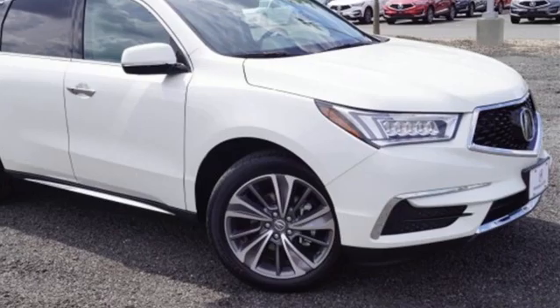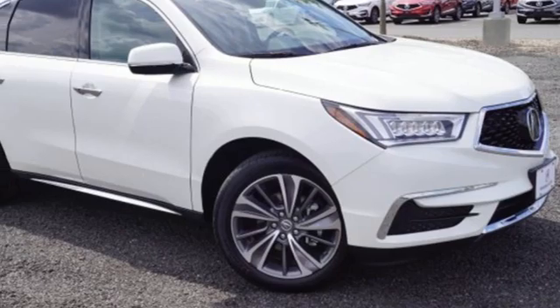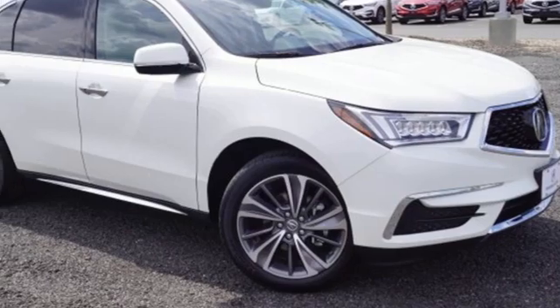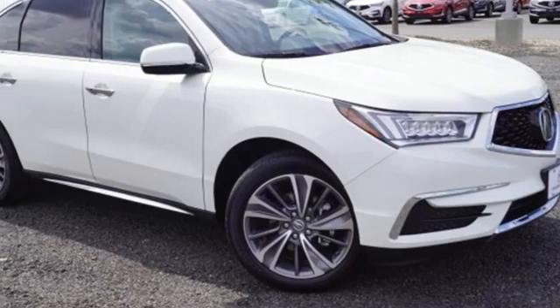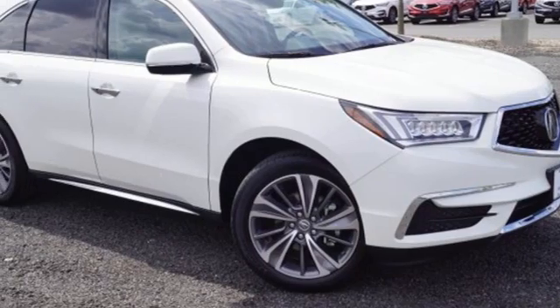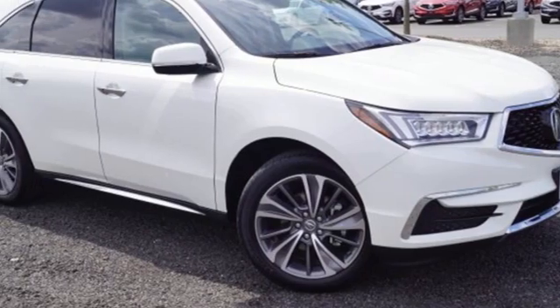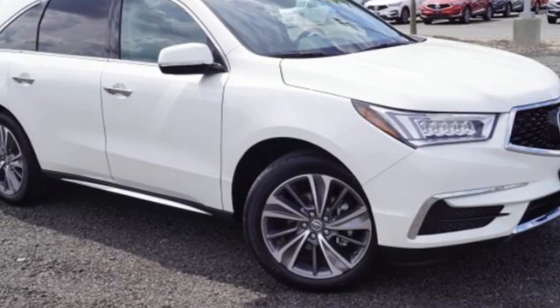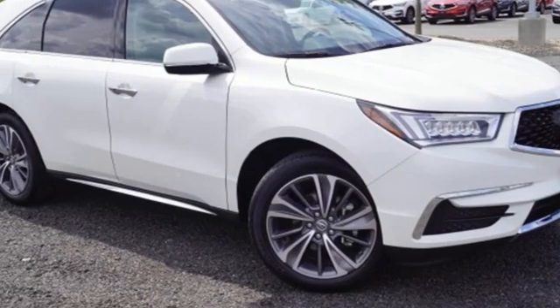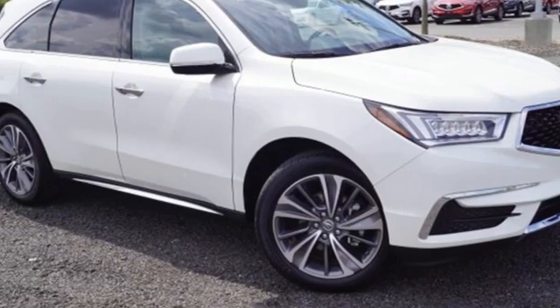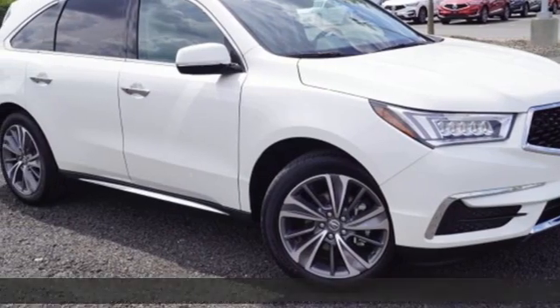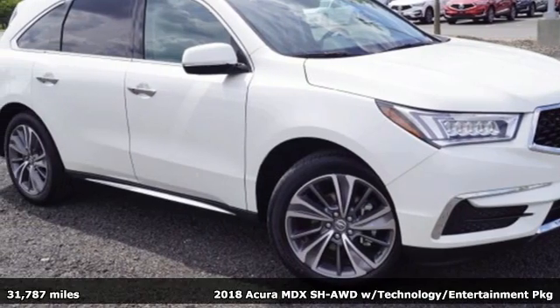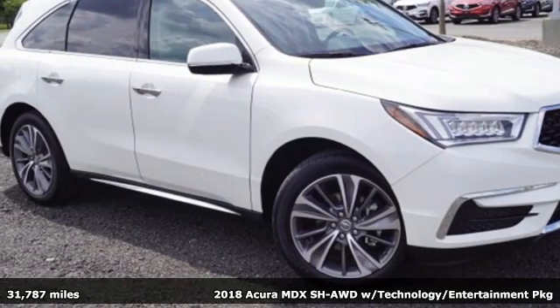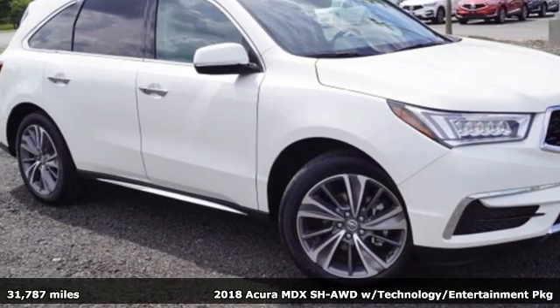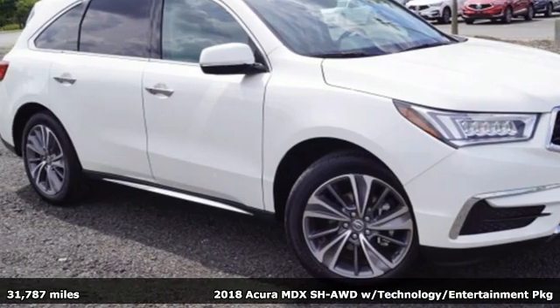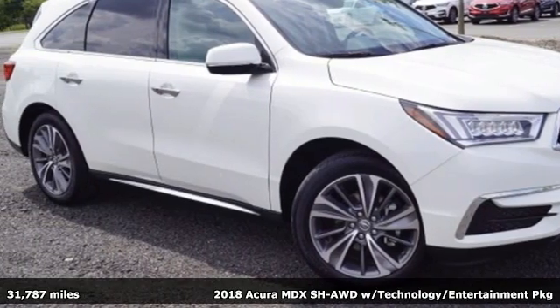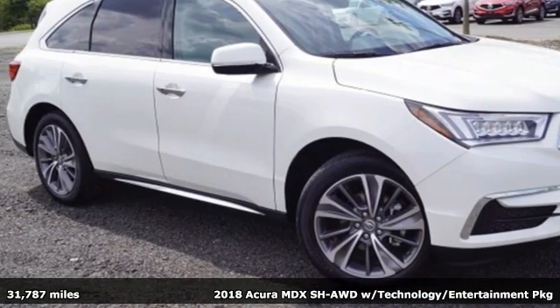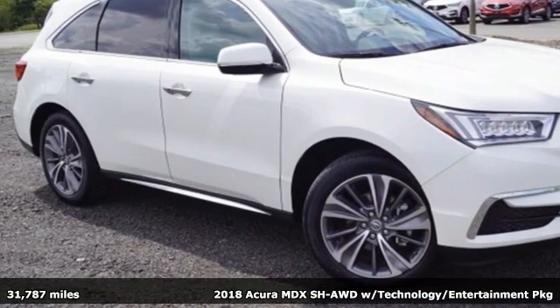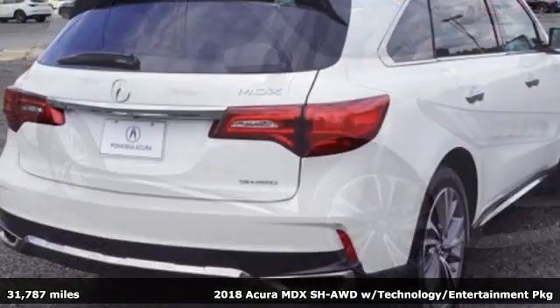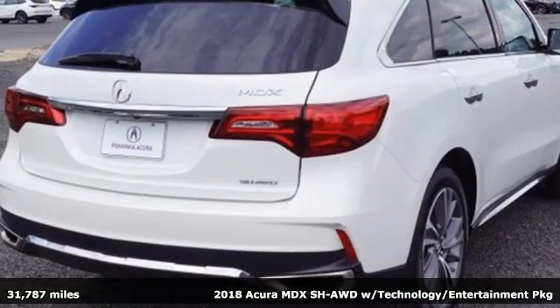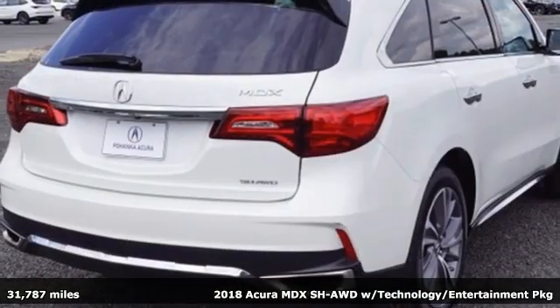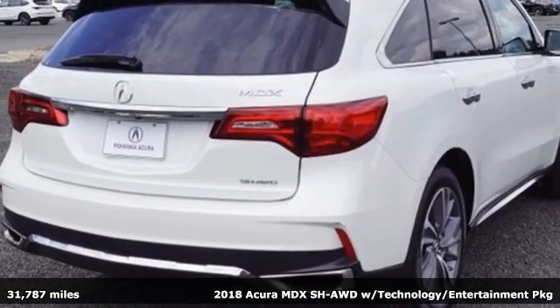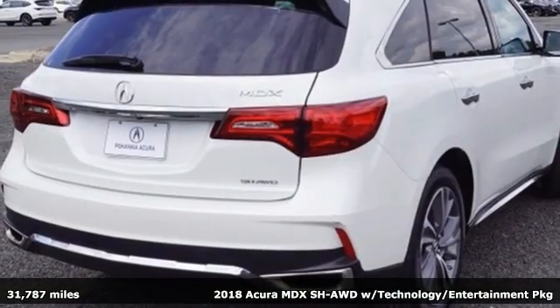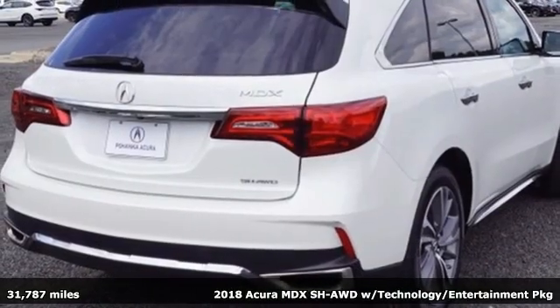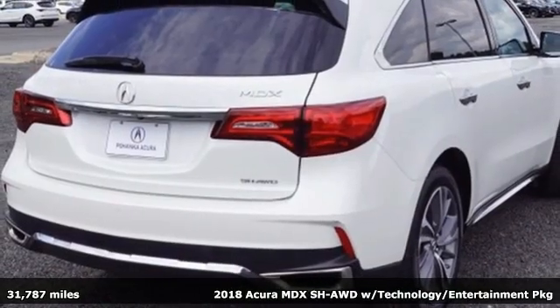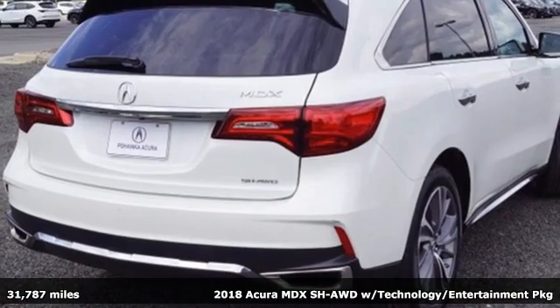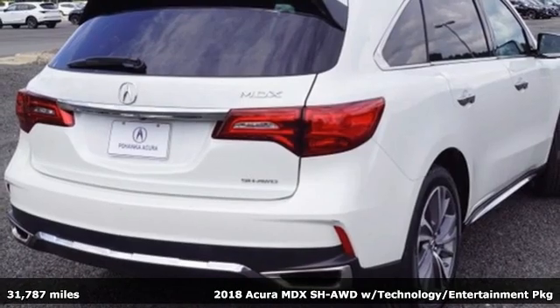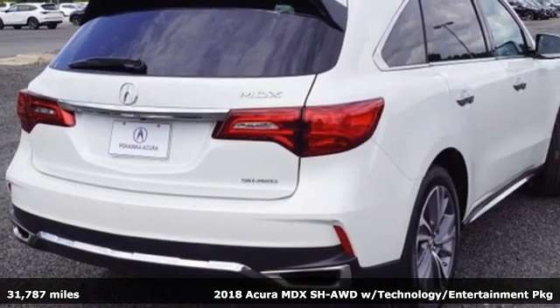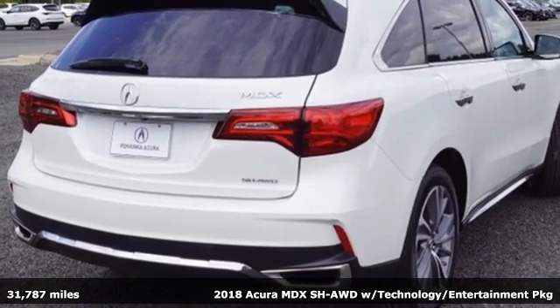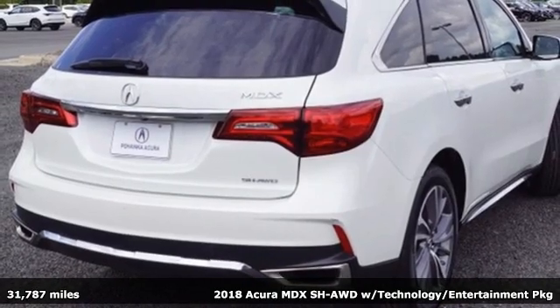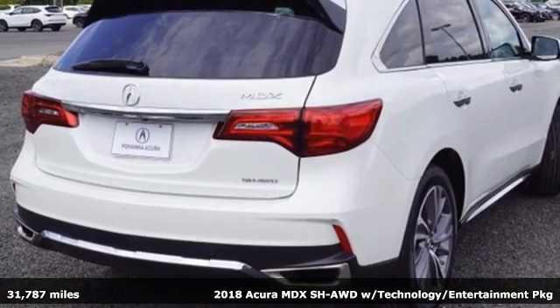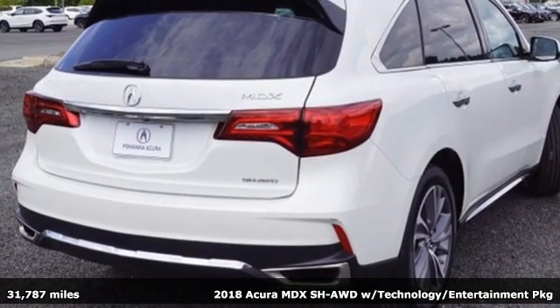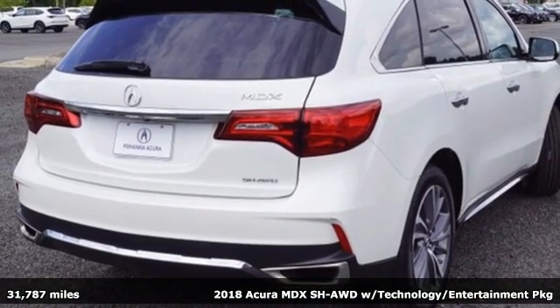Here's a 2018 Acura MDX — three rows of luxury, entertainment, and precision.